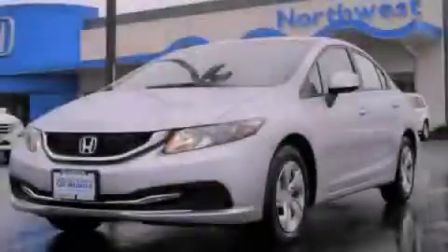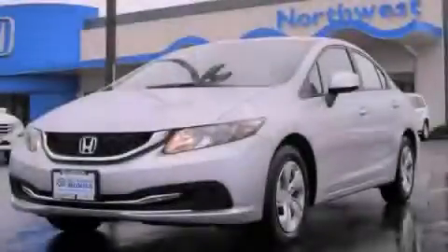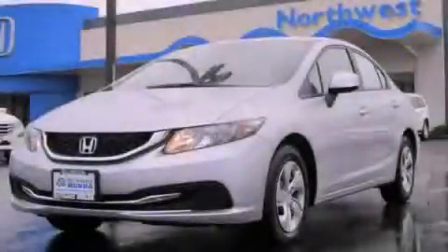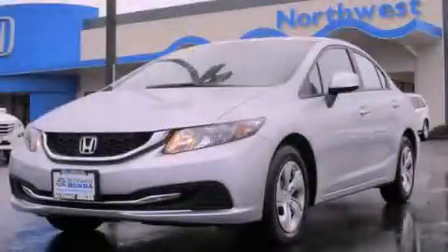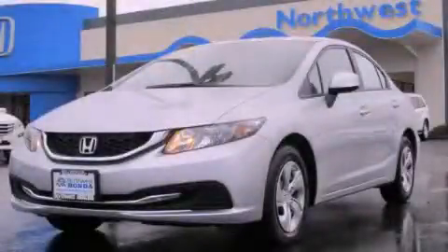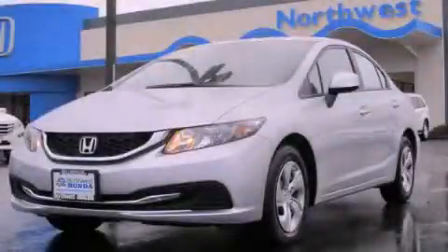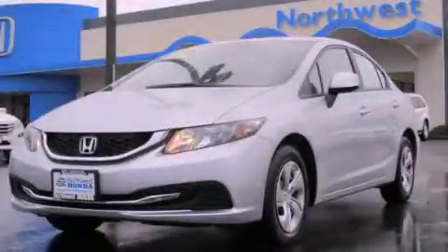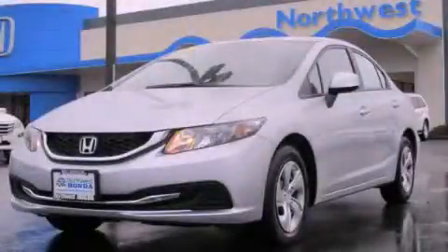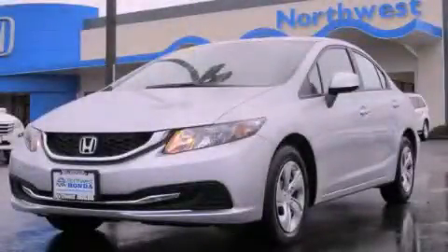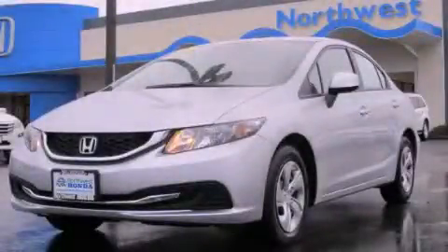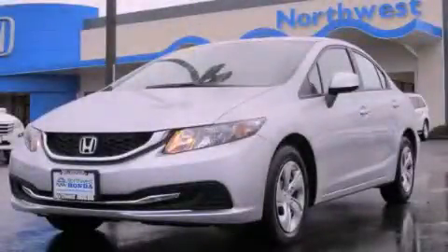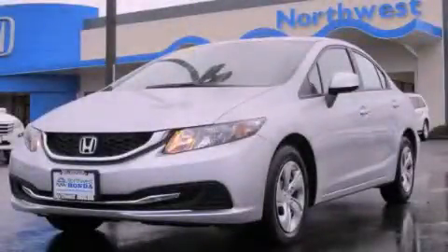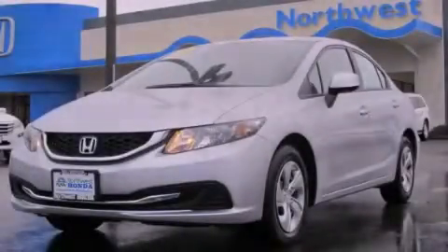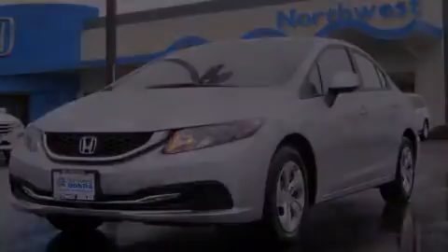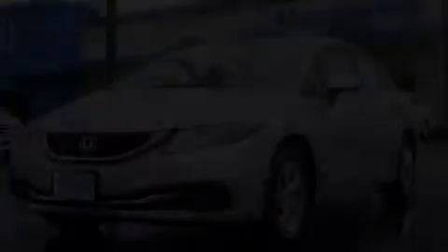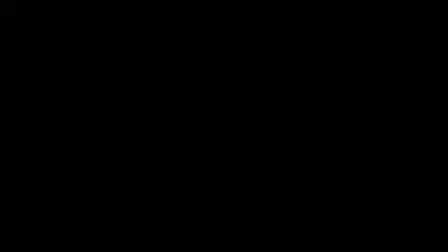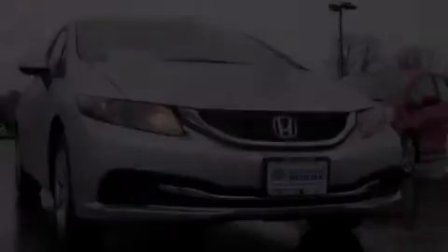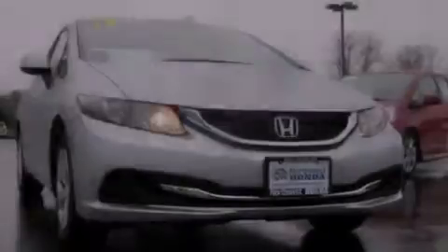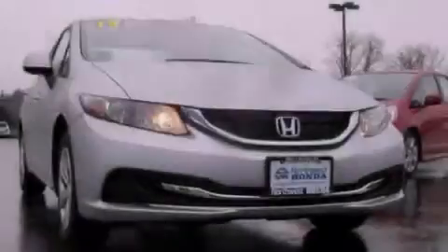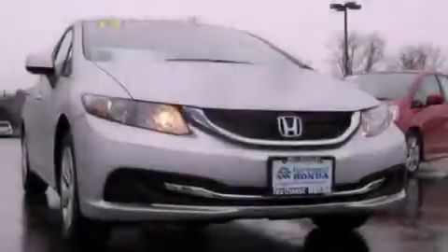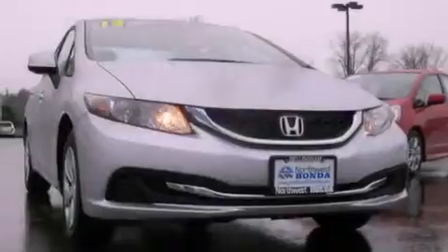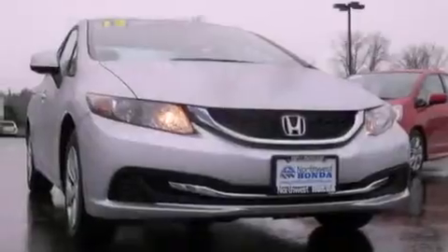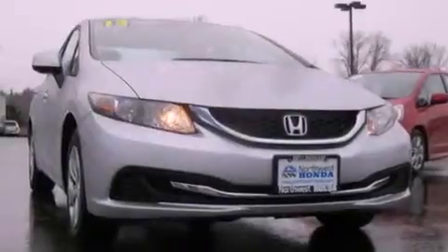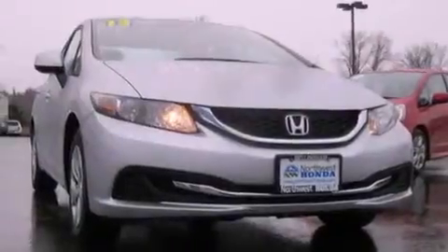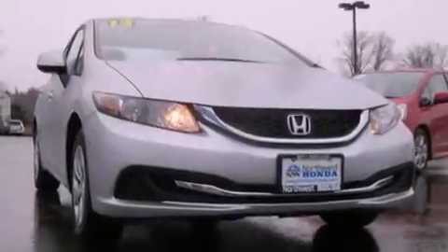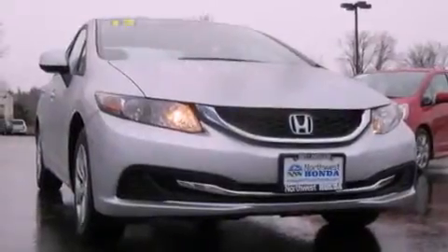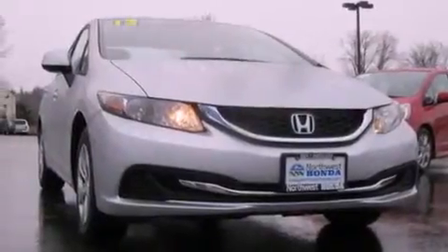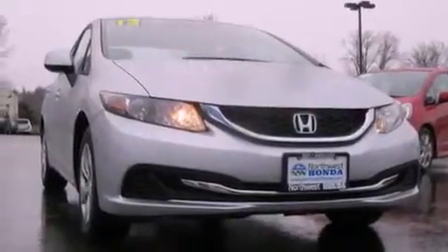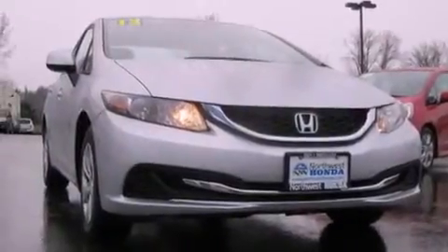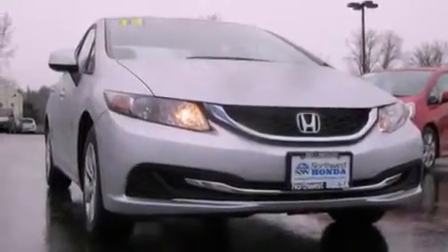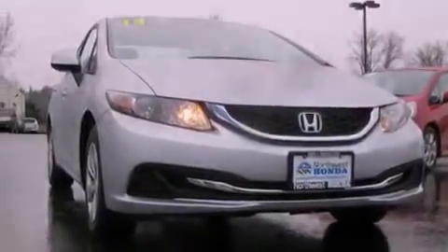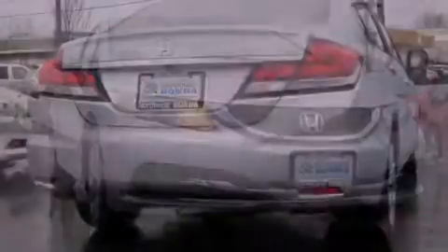This is a brand new 2013 Honda Civic. It features a 1.8 liter engine and an automatic transmission.